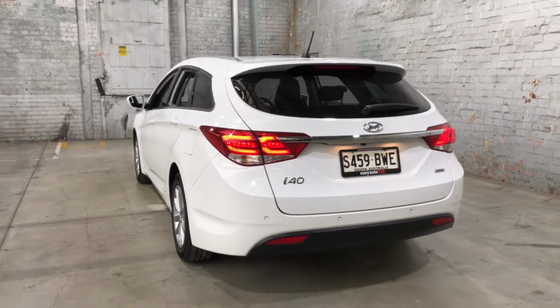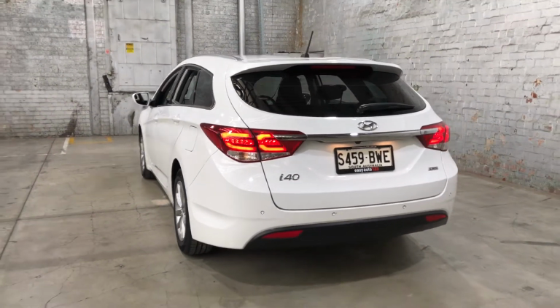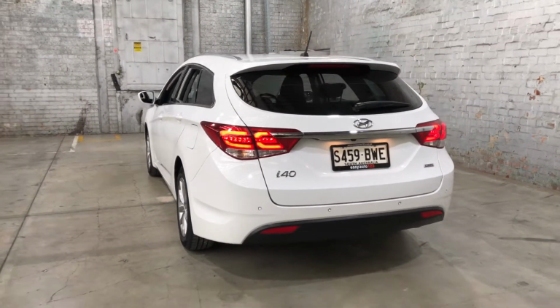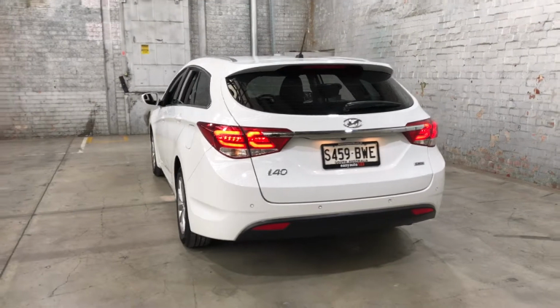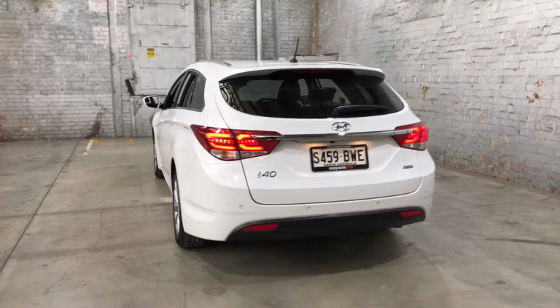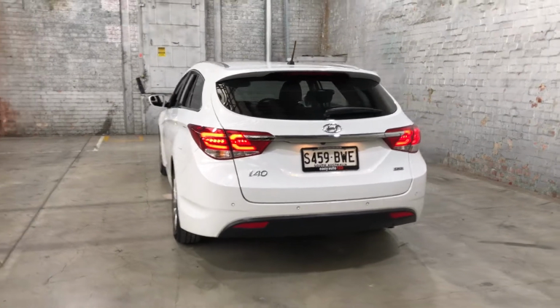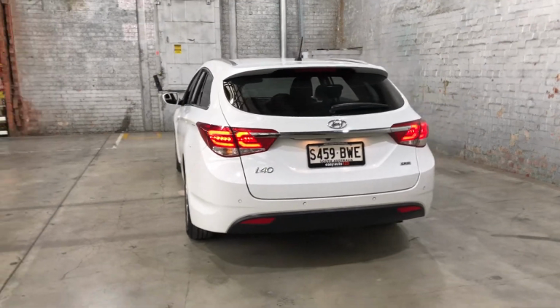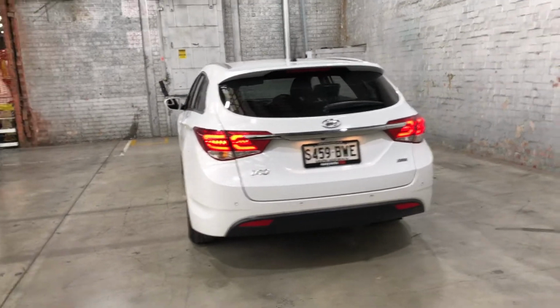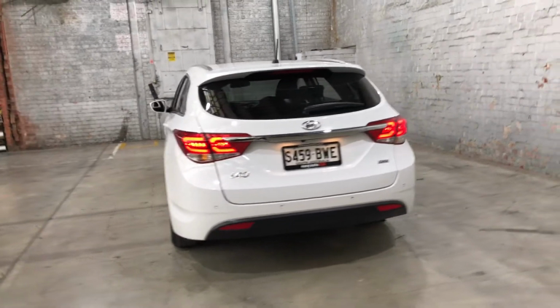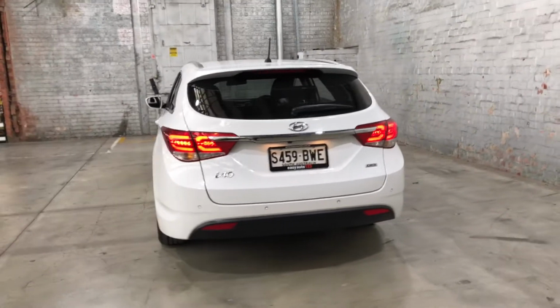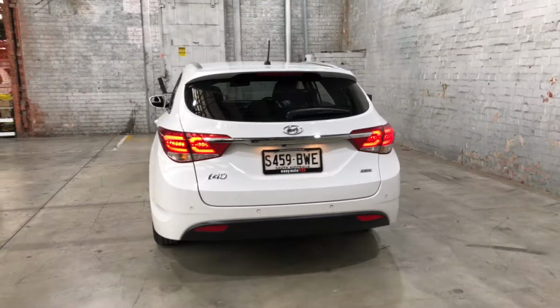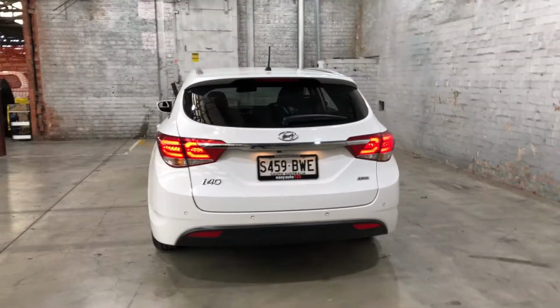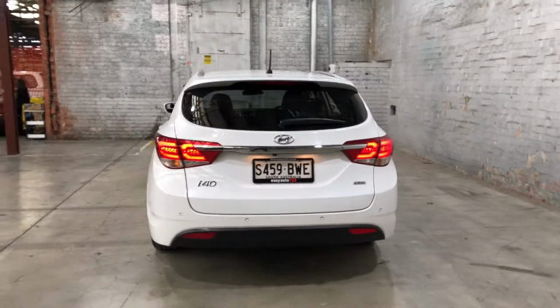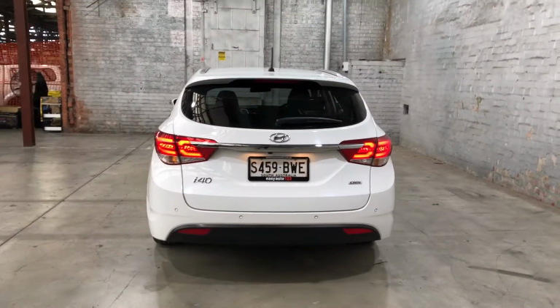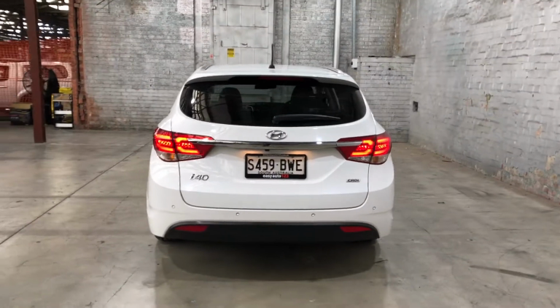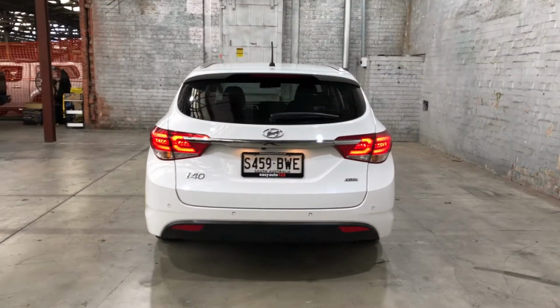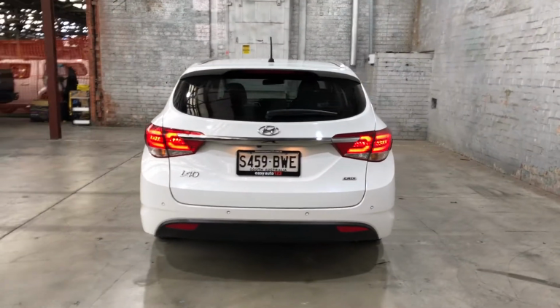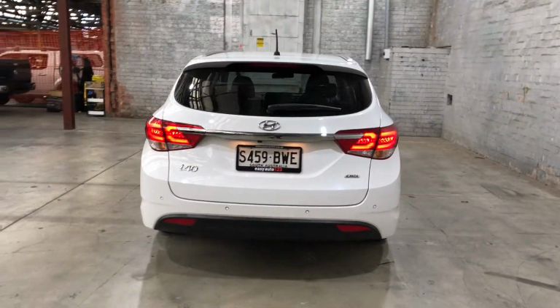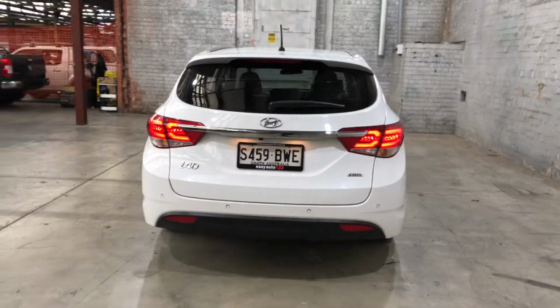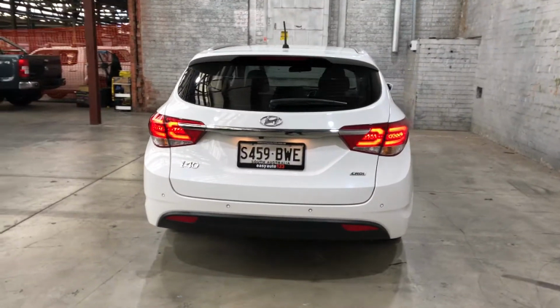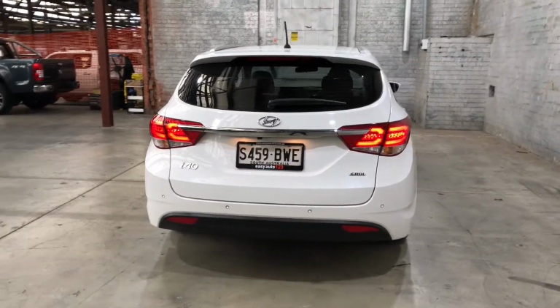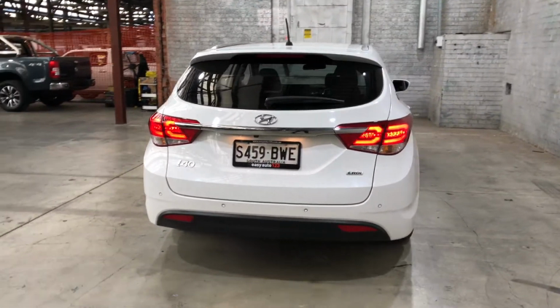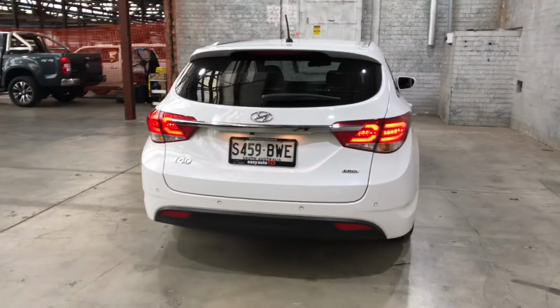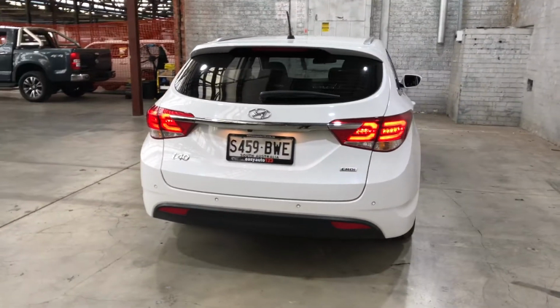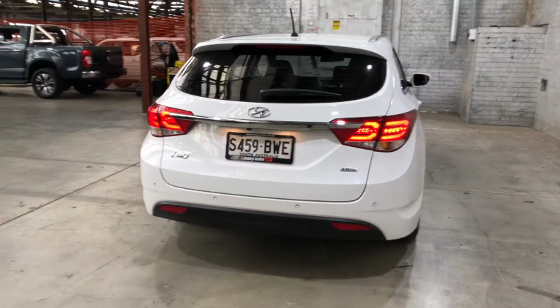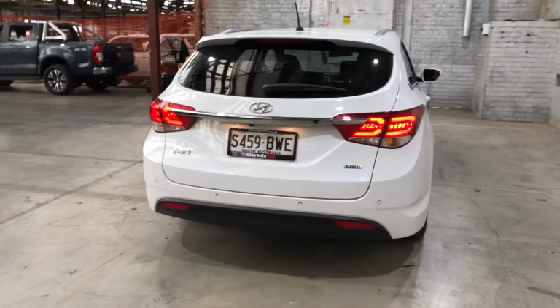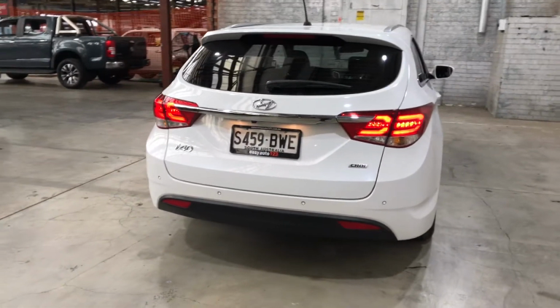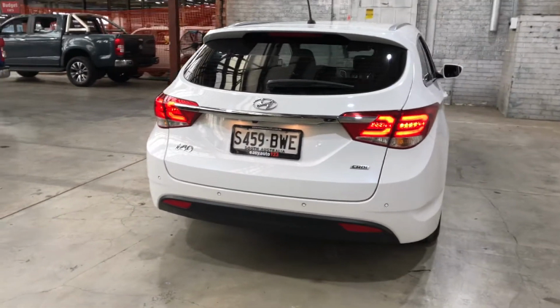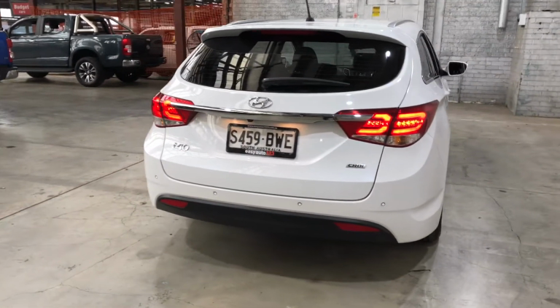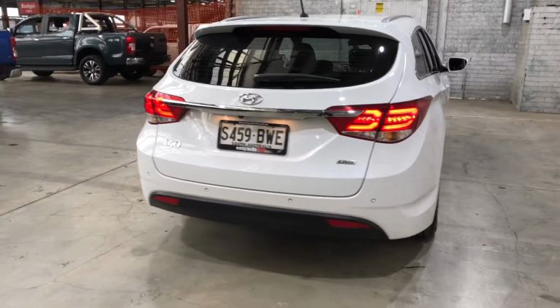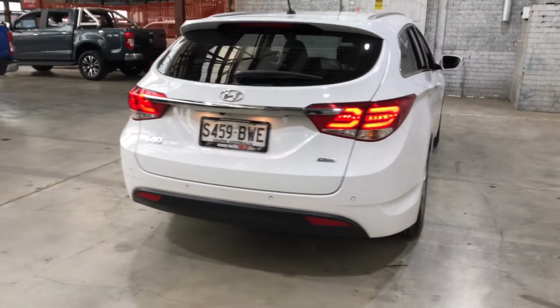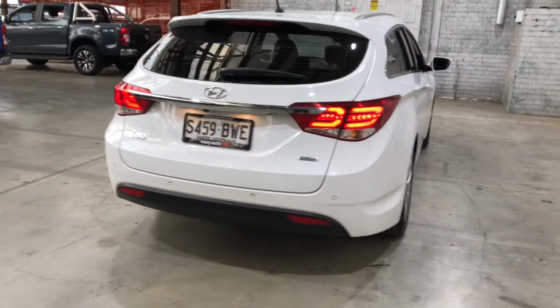As we head to the back, you can see that this car also comes with rear parking sensors, just so you can get into tight spaces a lot easier.